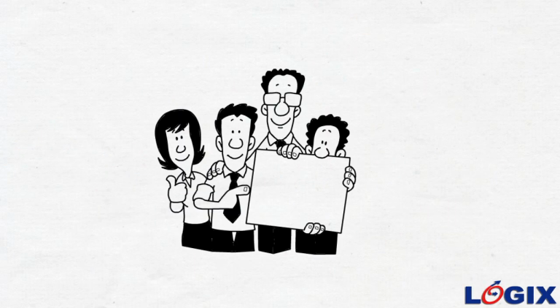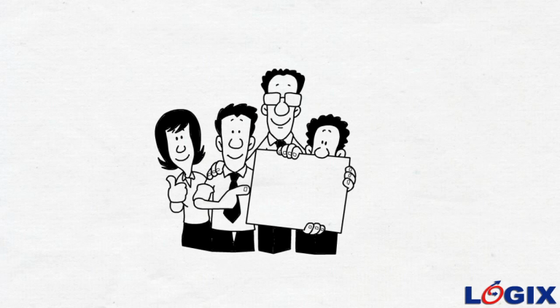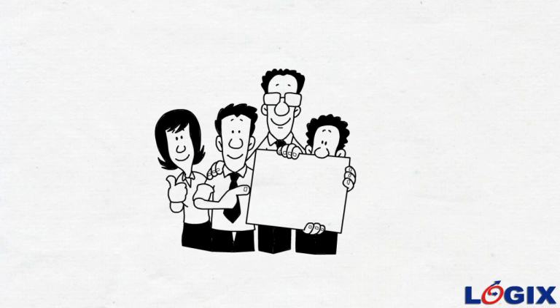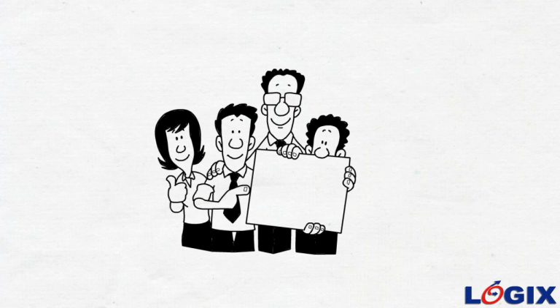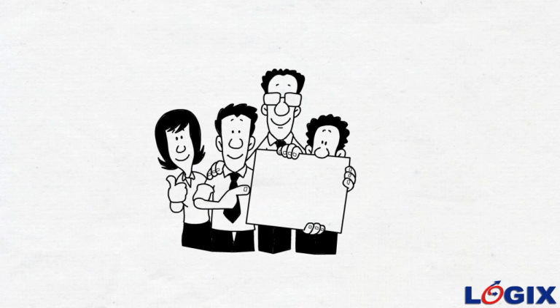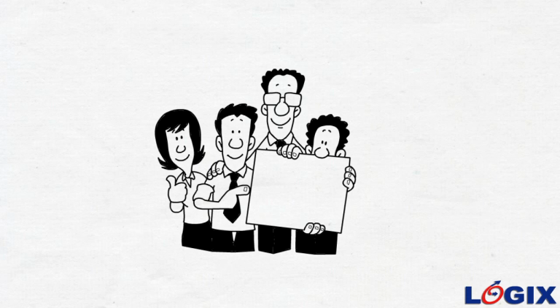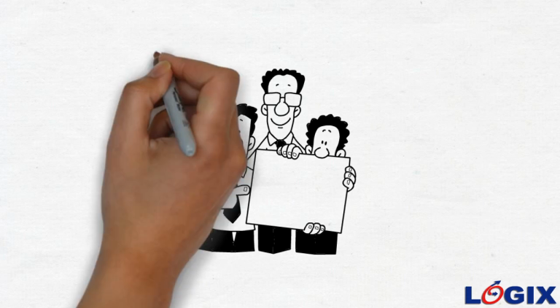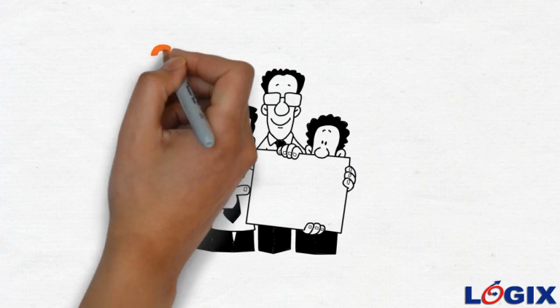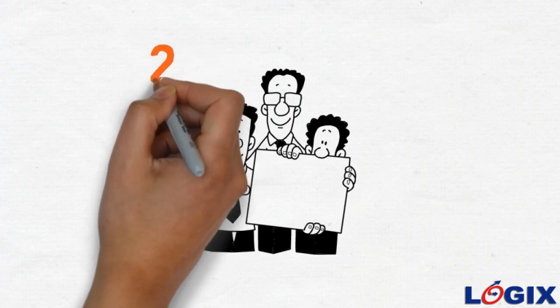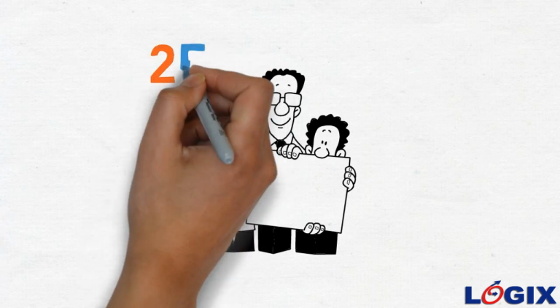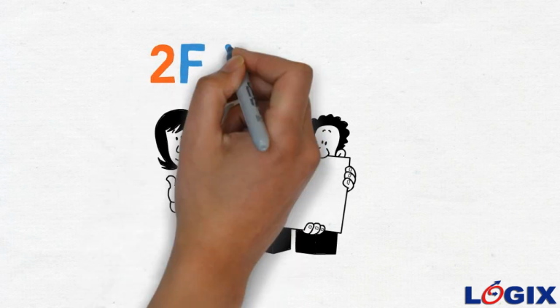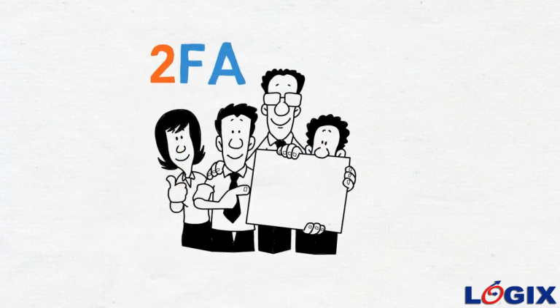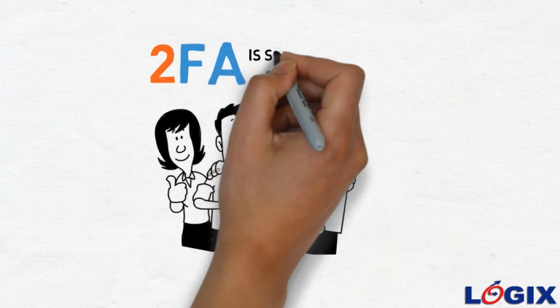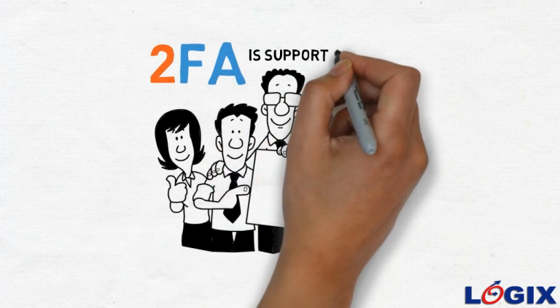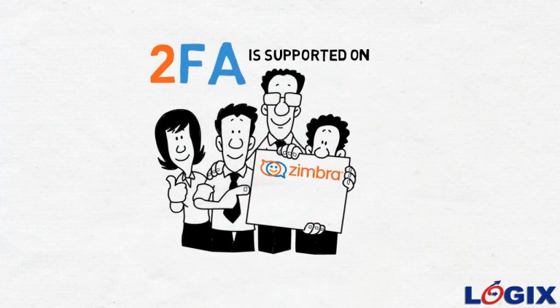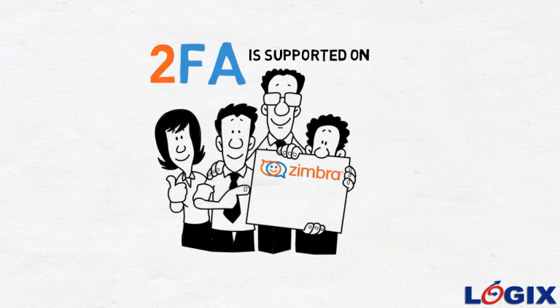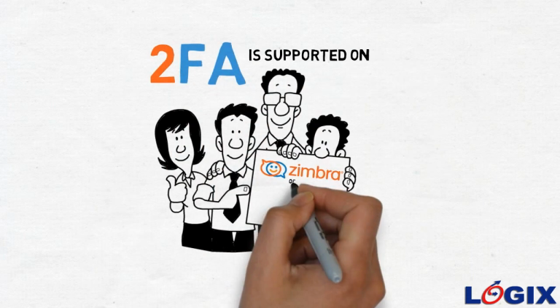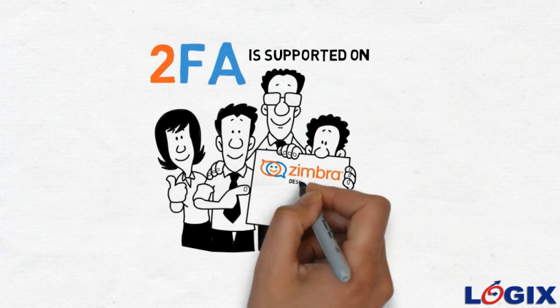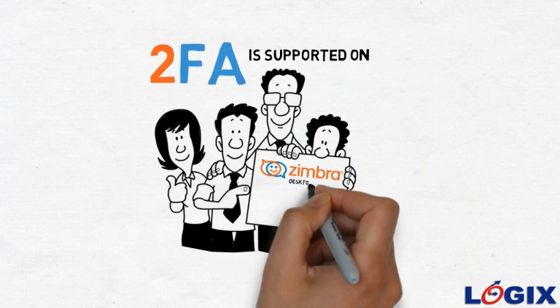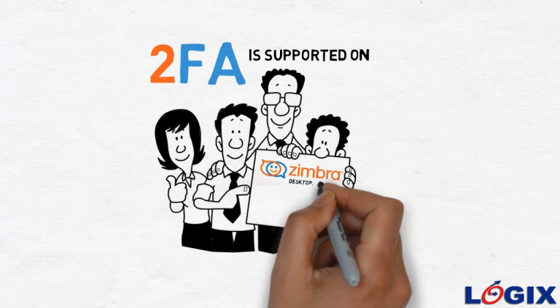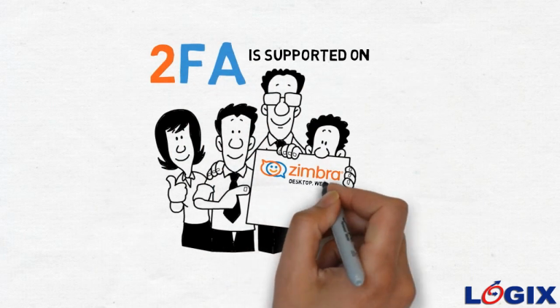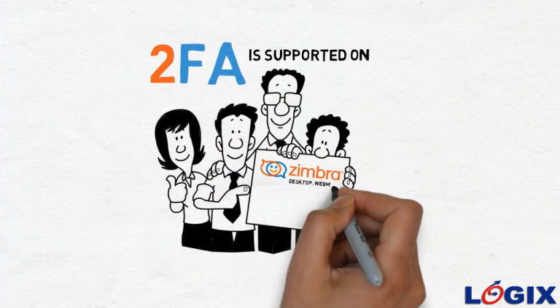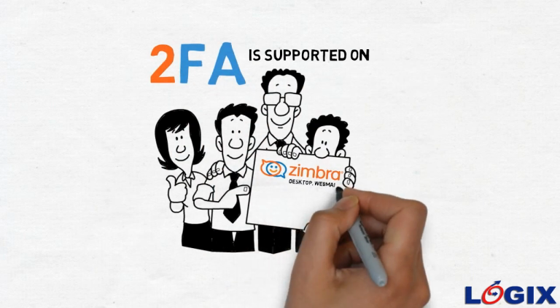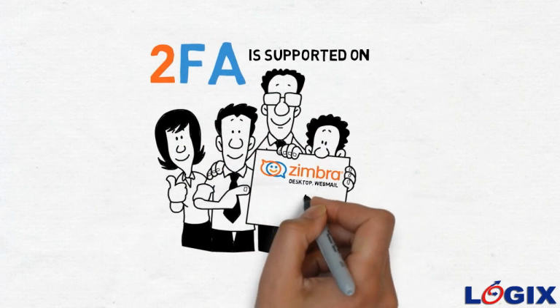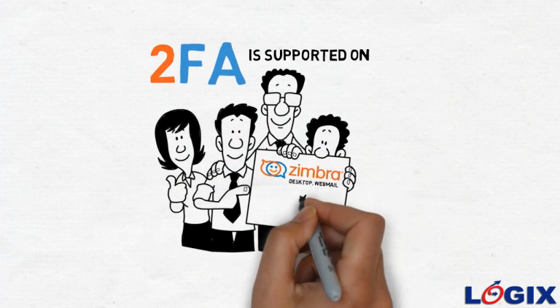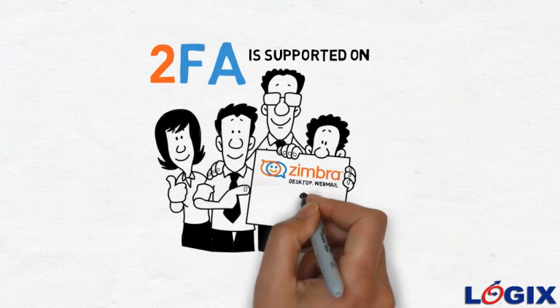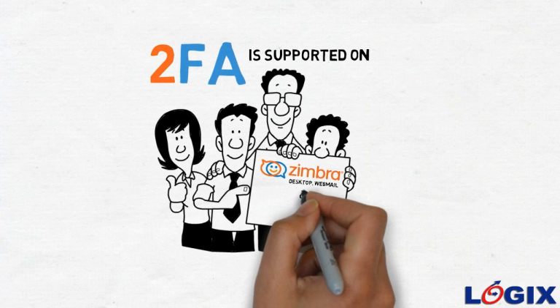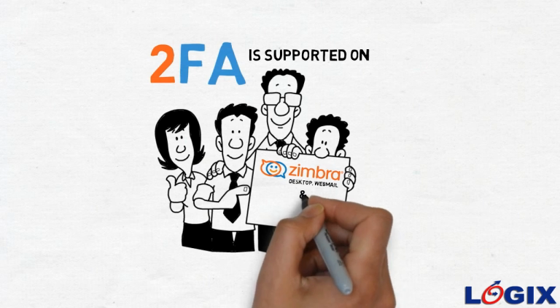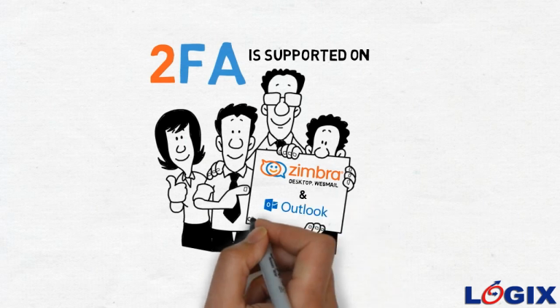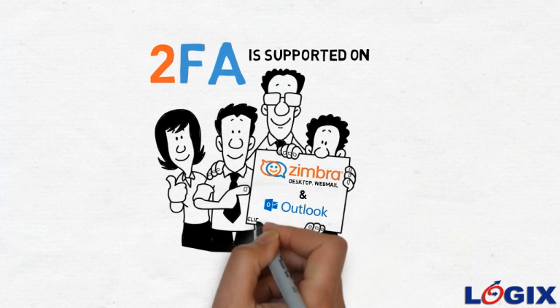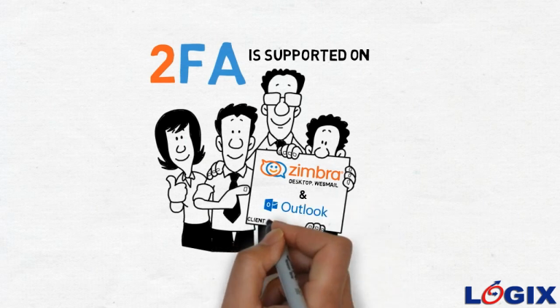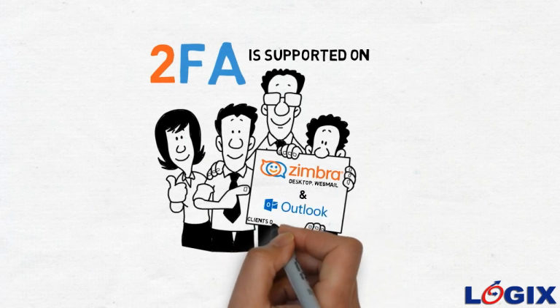Enable two-factor authentication to keep your data safe from intruders. Get in touch with us today to know more. 2FA is supported on Zimbra Desktop, Webmail, and Outlook client only.